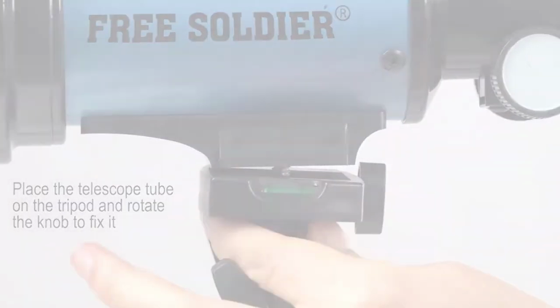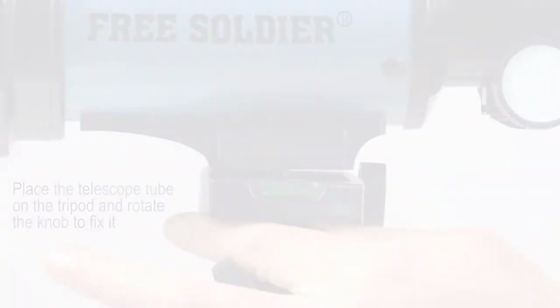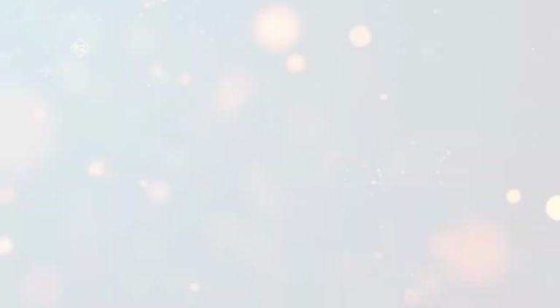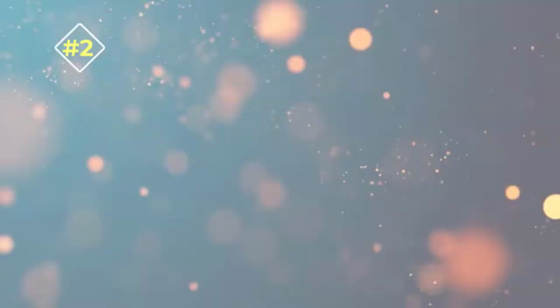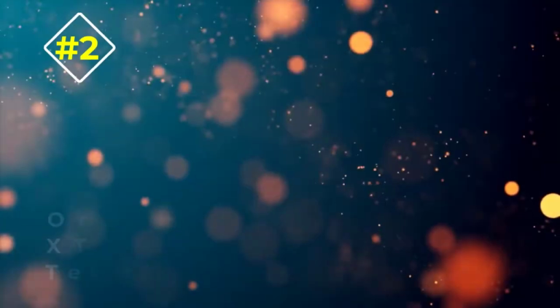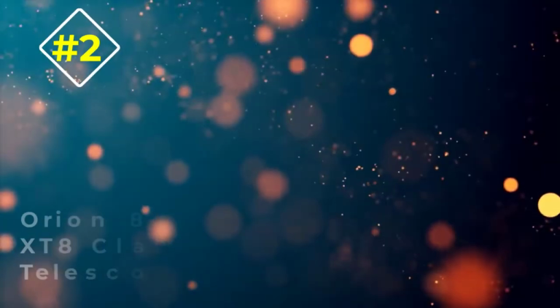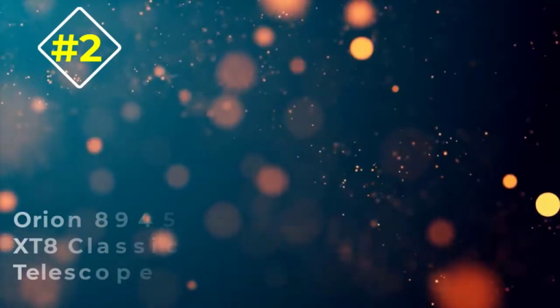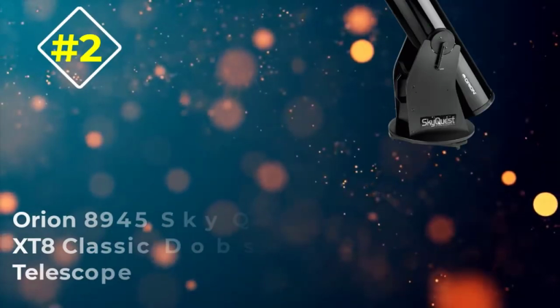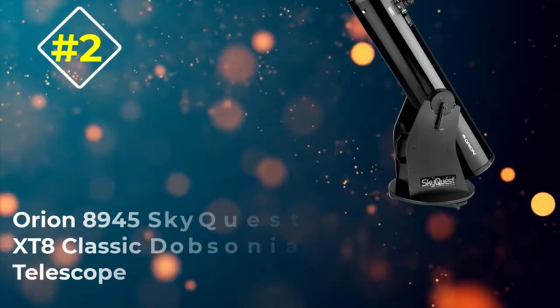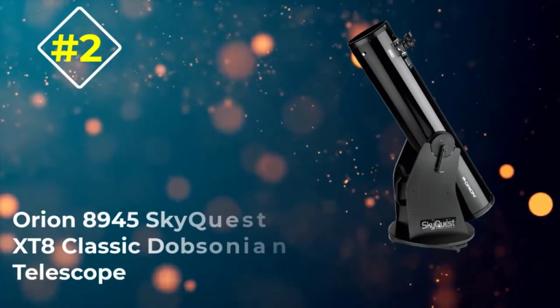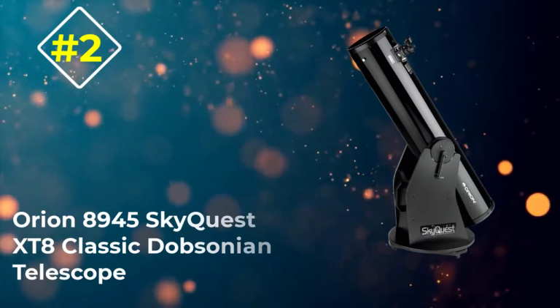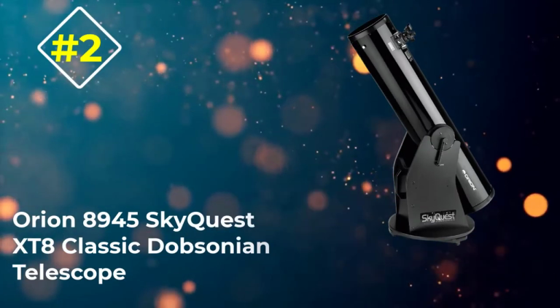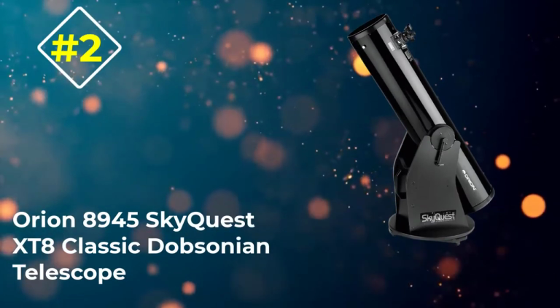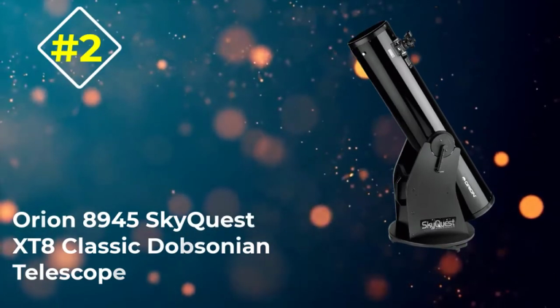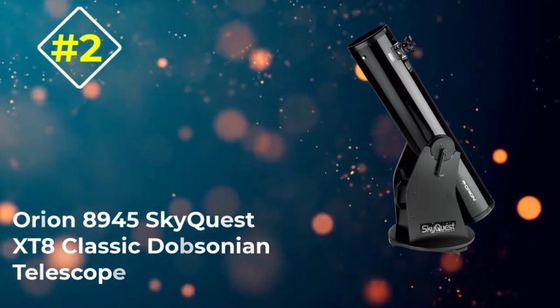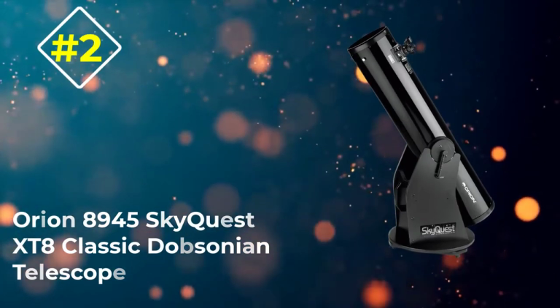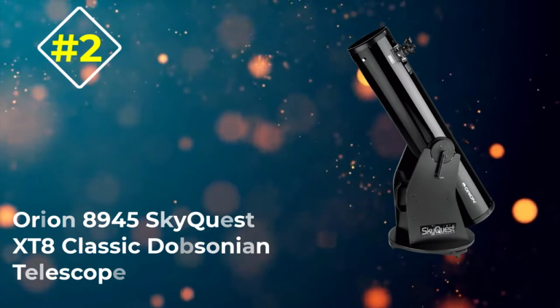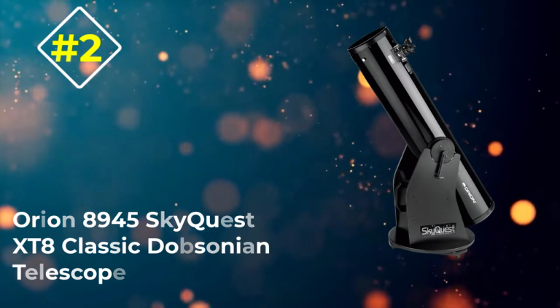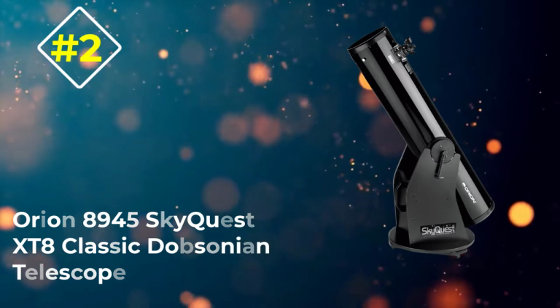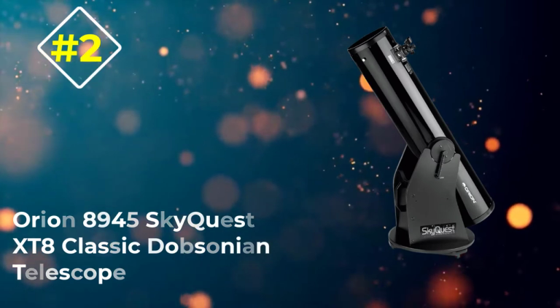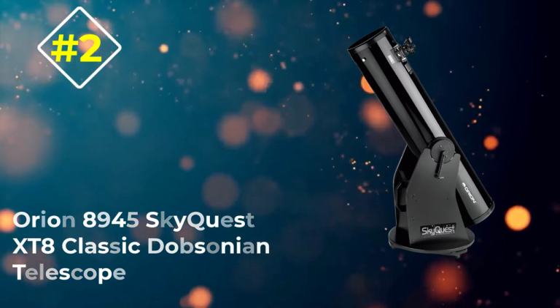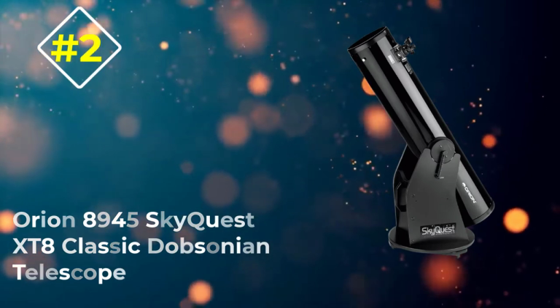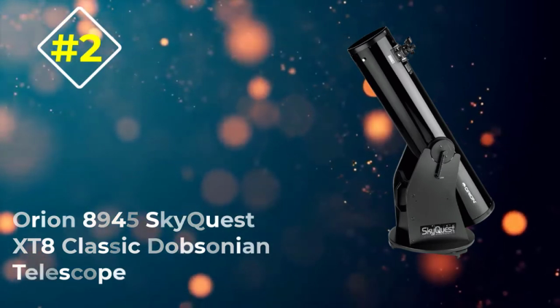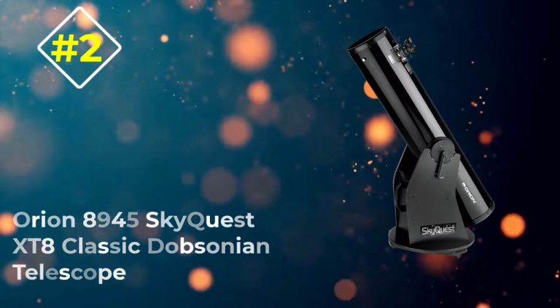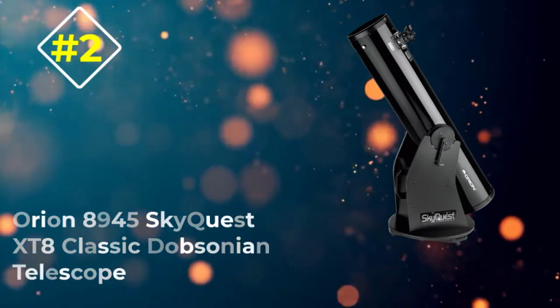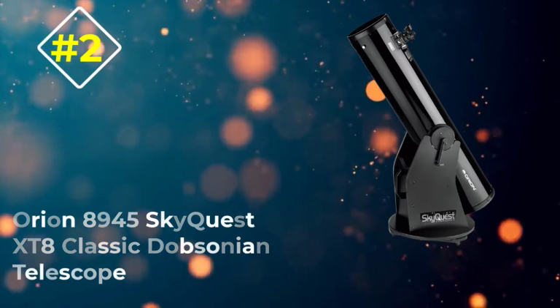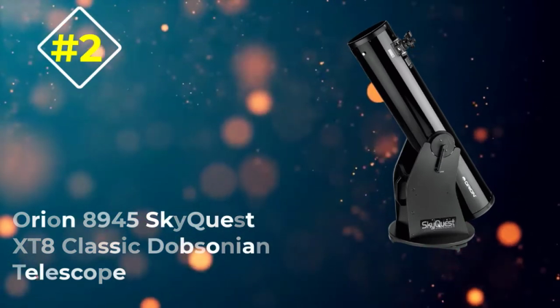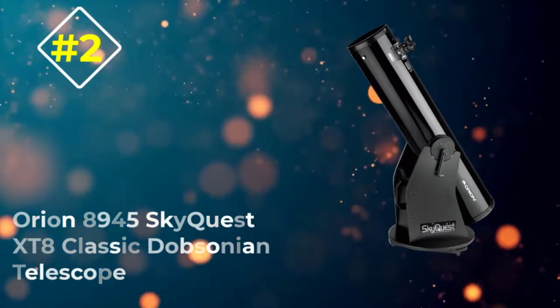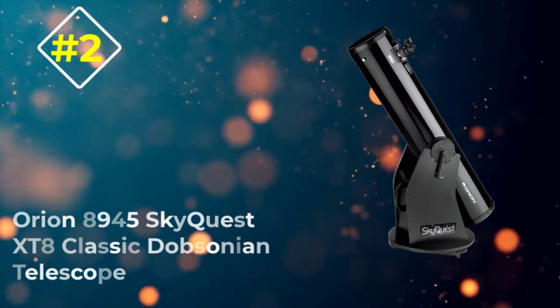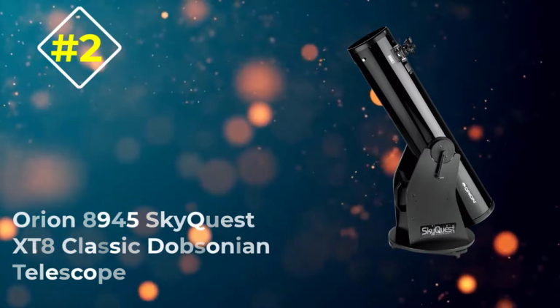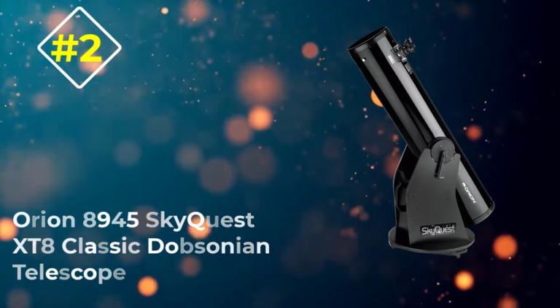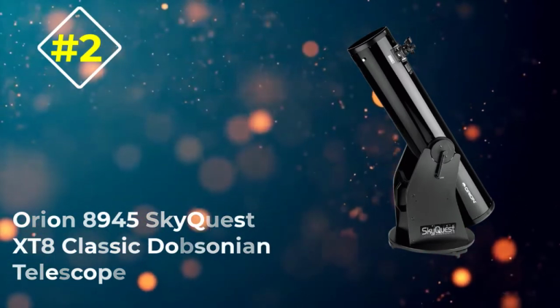Number 2: Orion 8945 SkyQuest XT8 Classic Dobsonian Telescope.